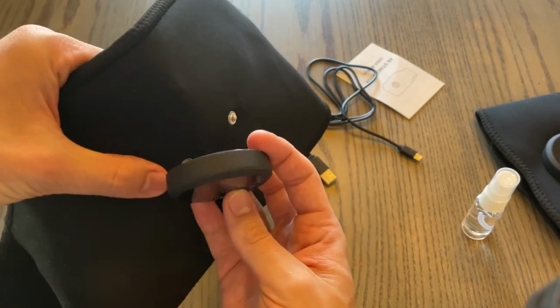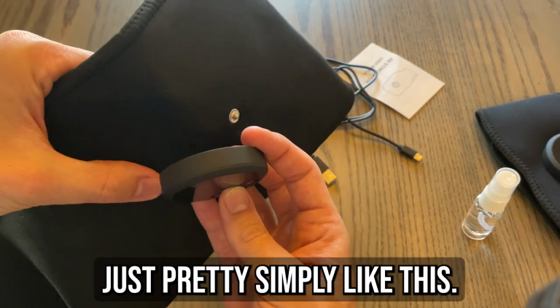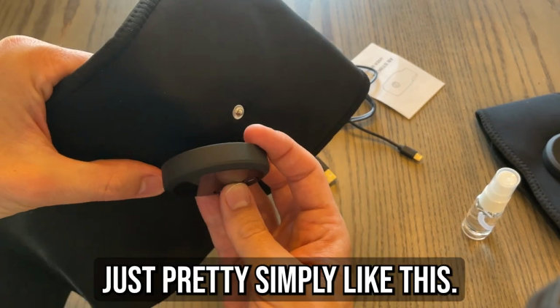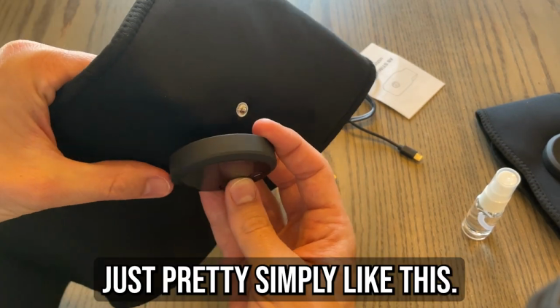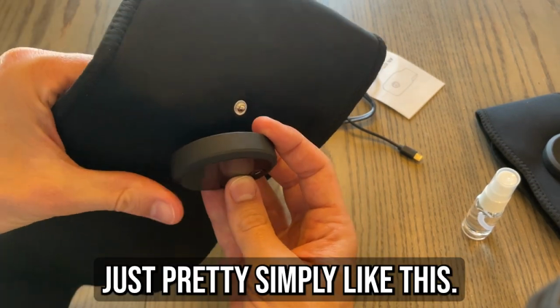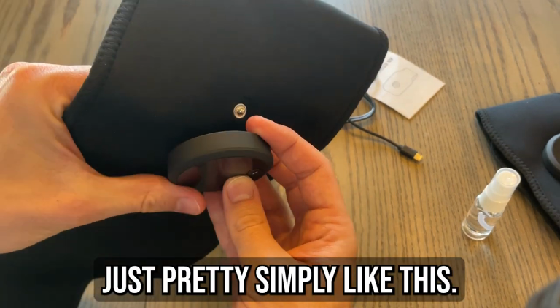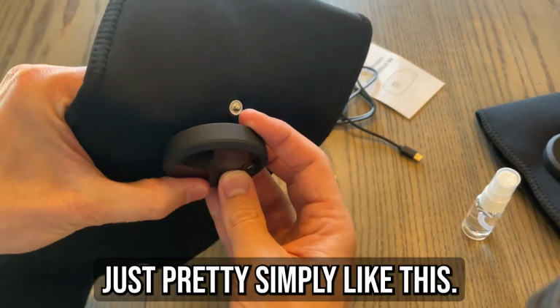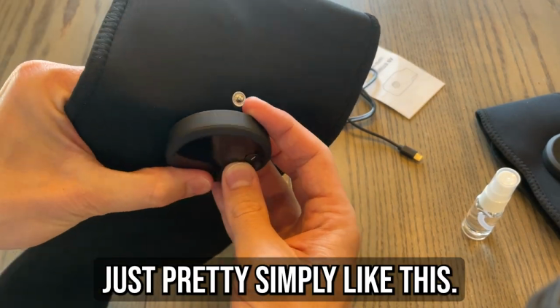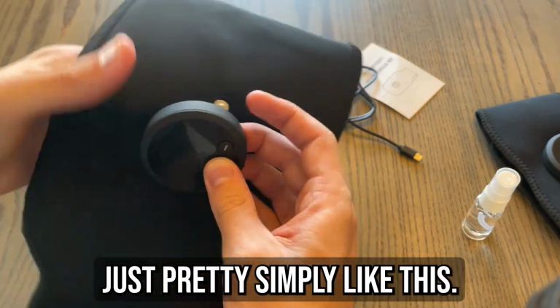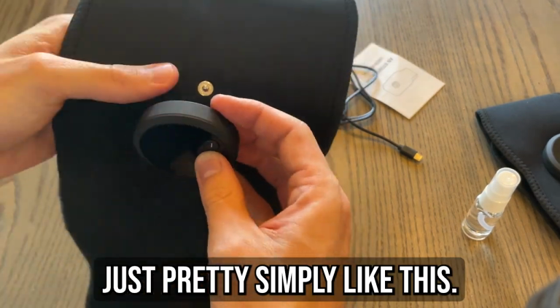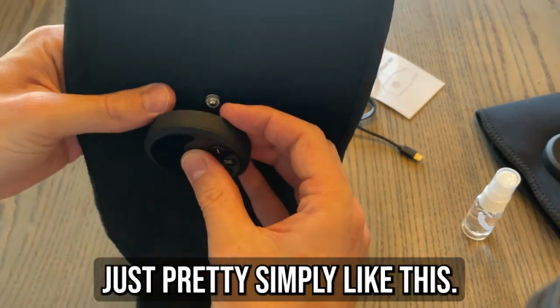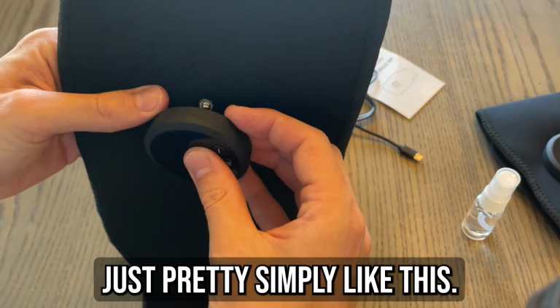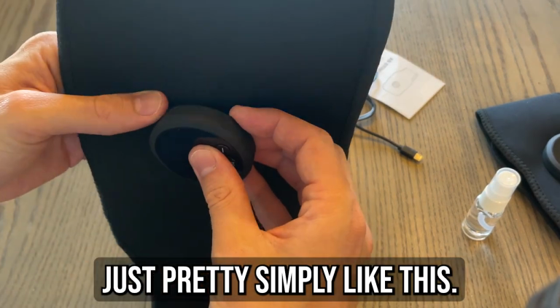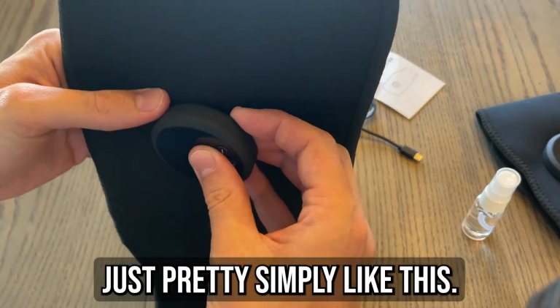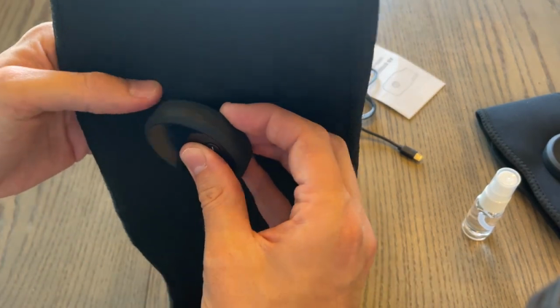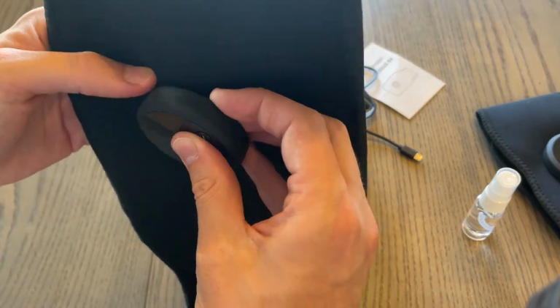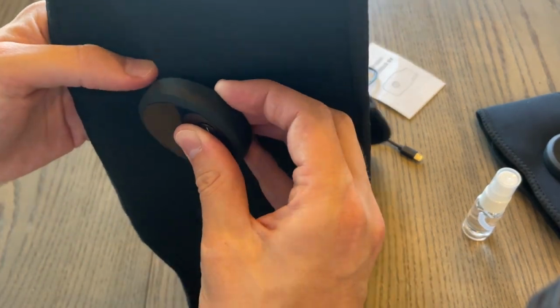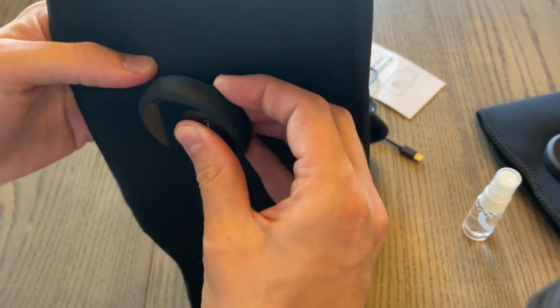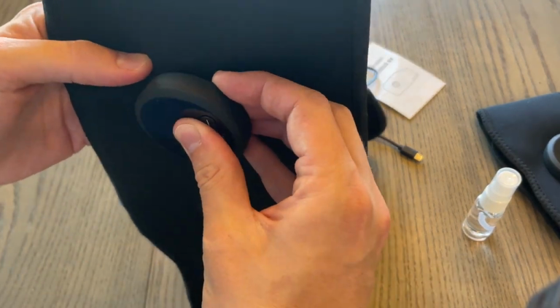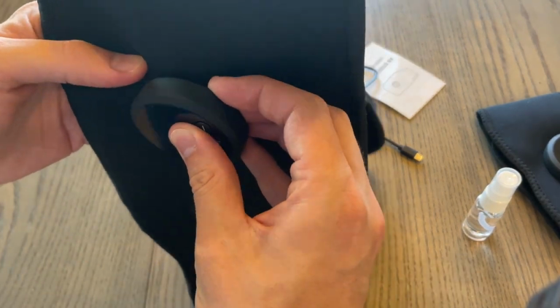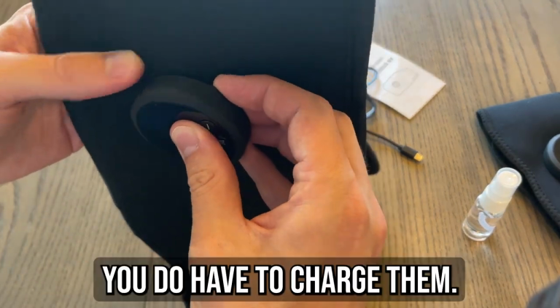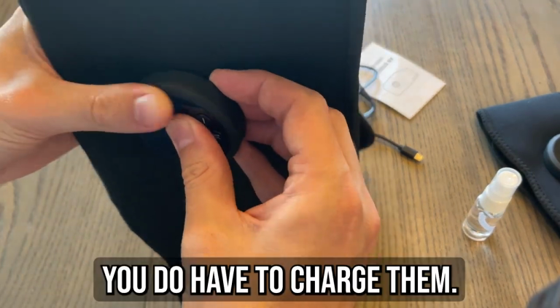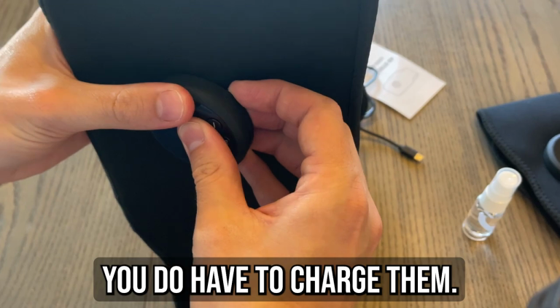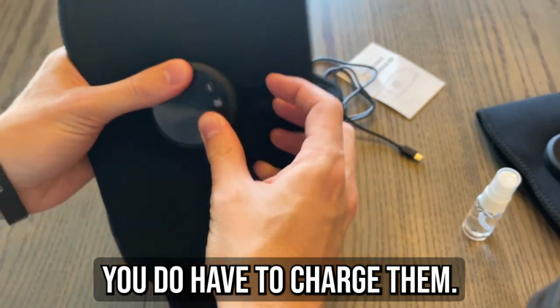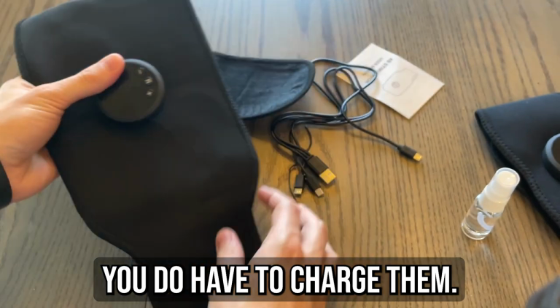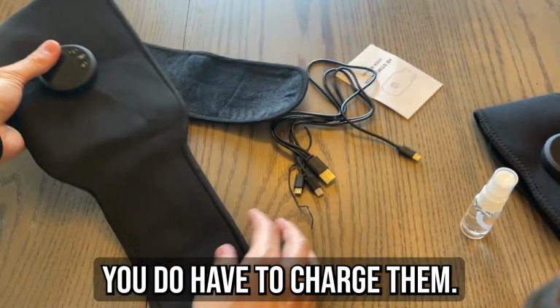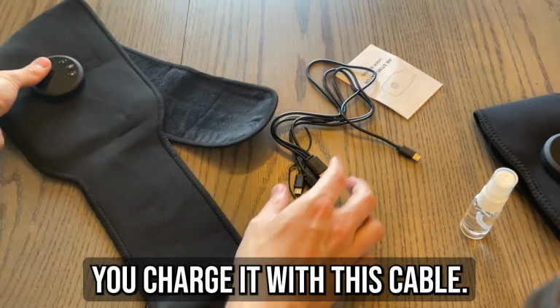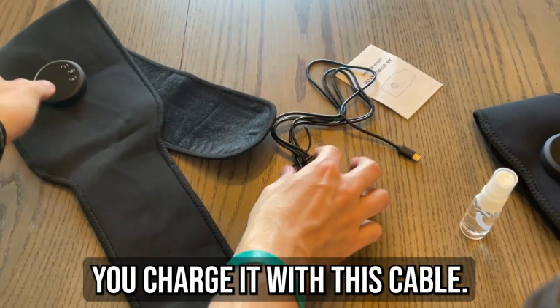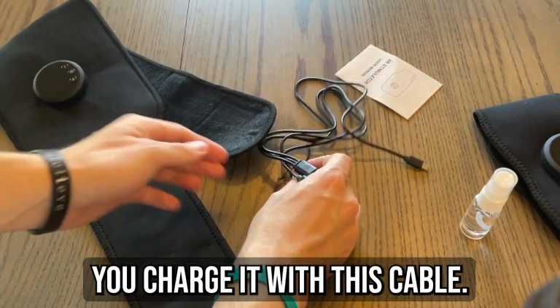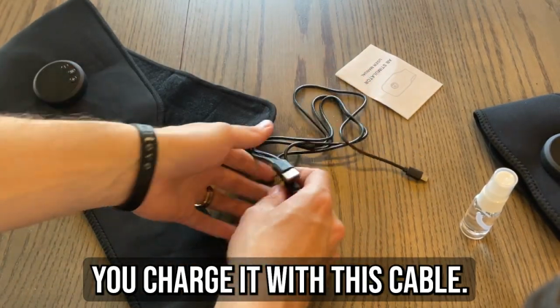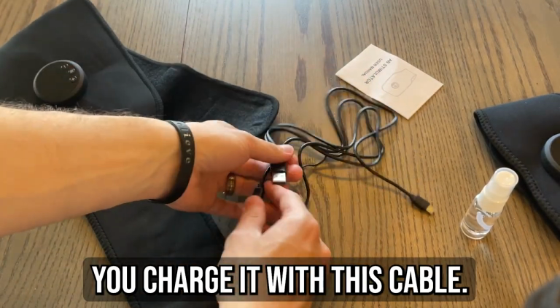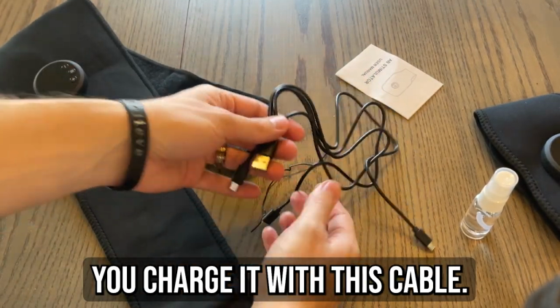It attaches just pretty simply like this. You do have to charge them — you charge it with this cable.